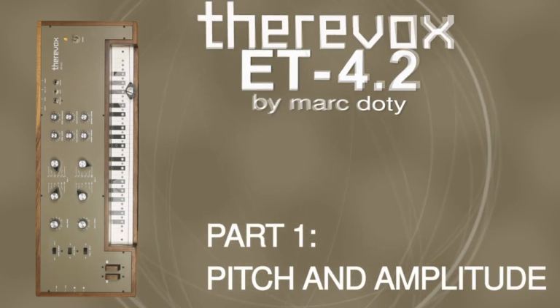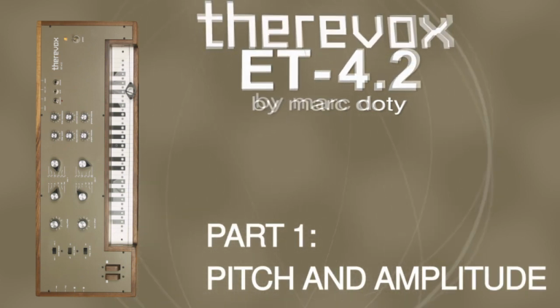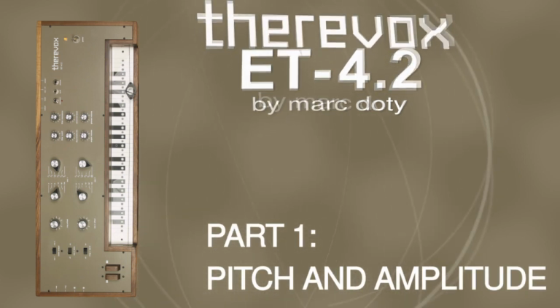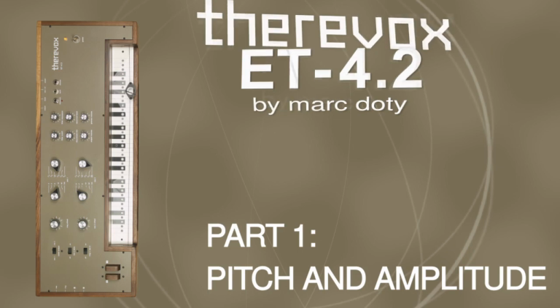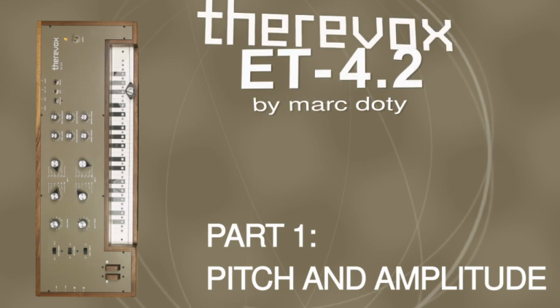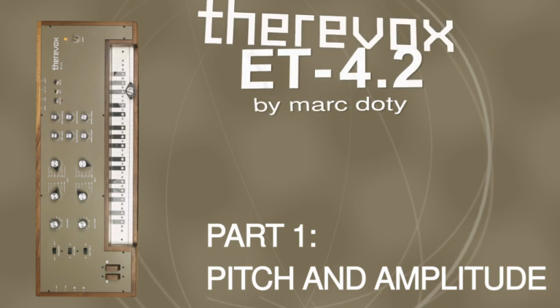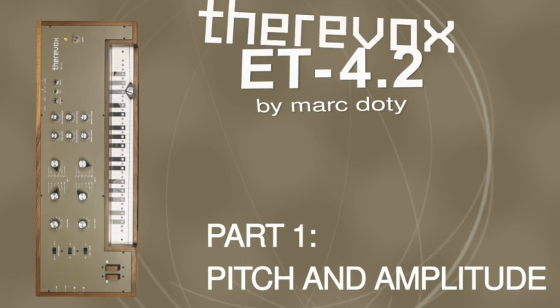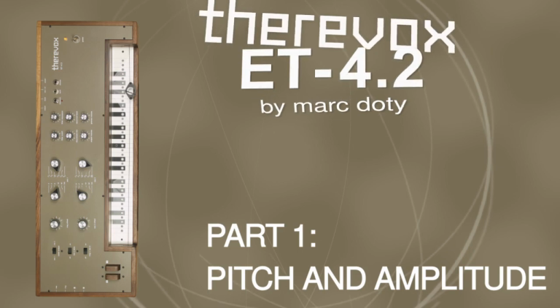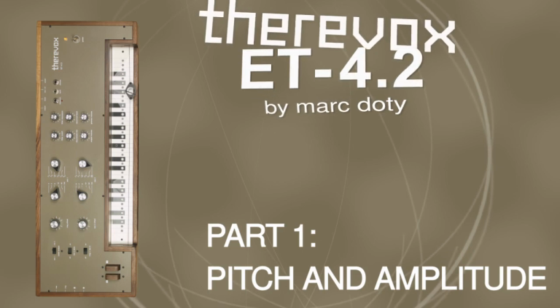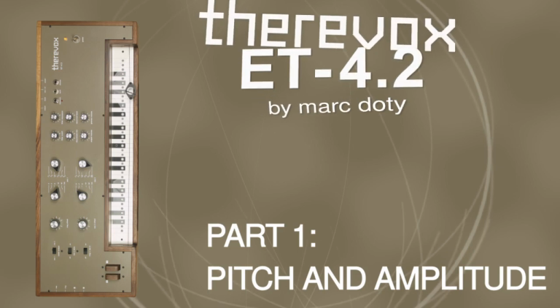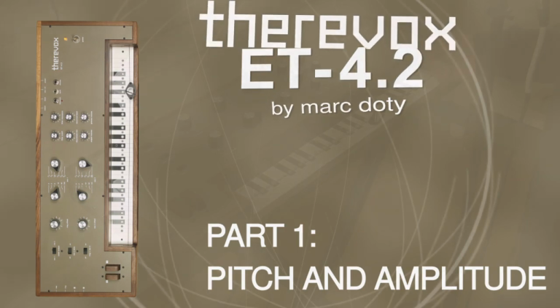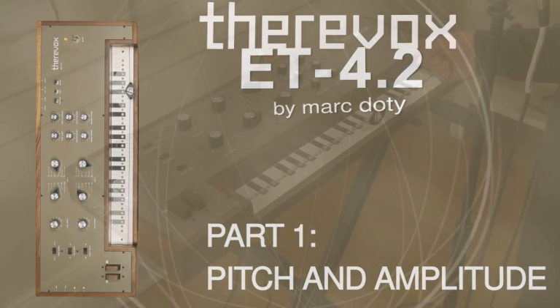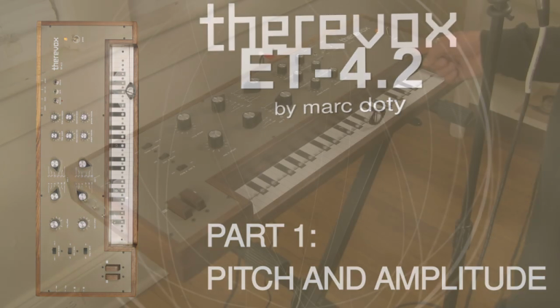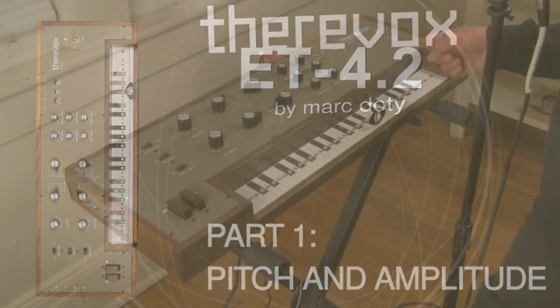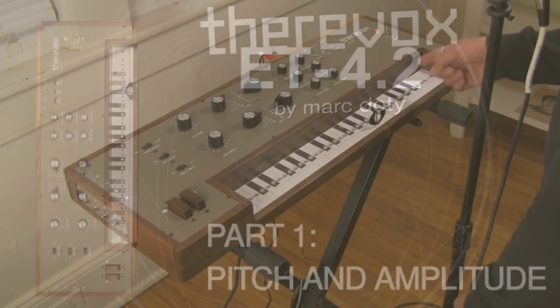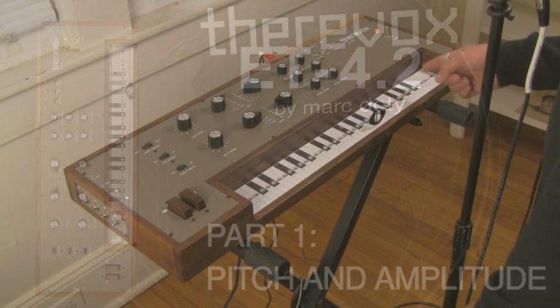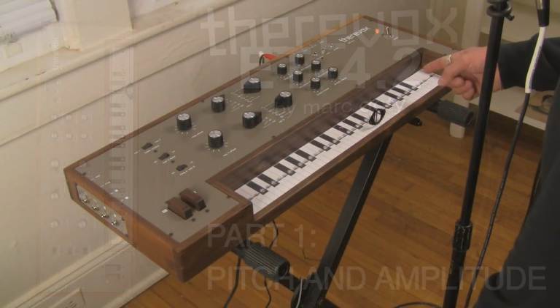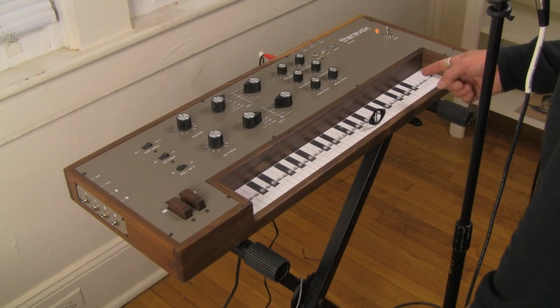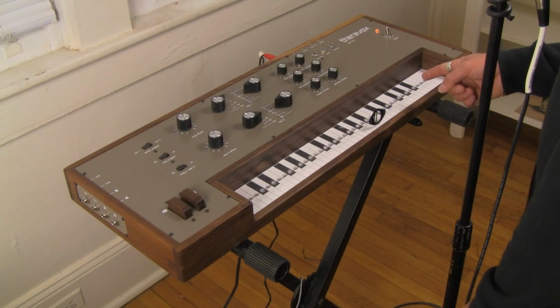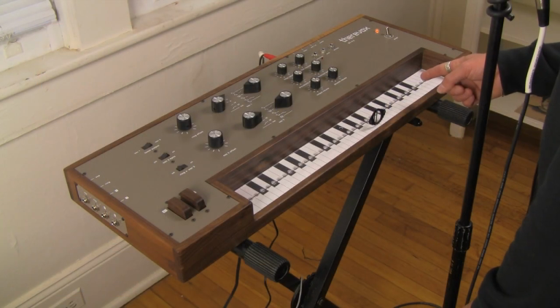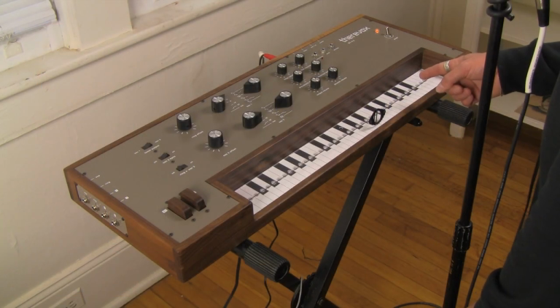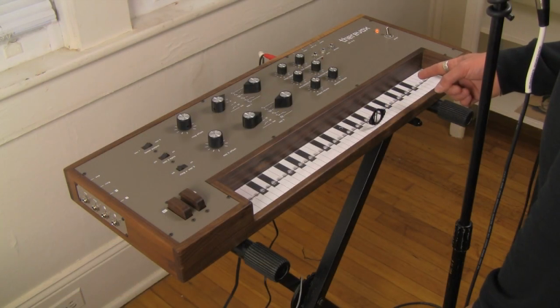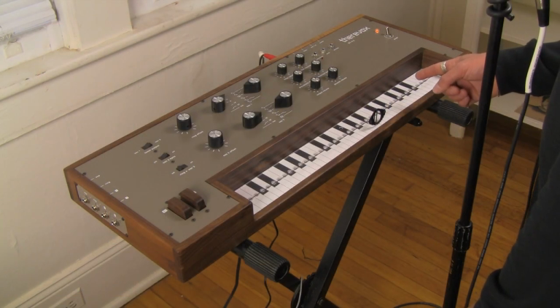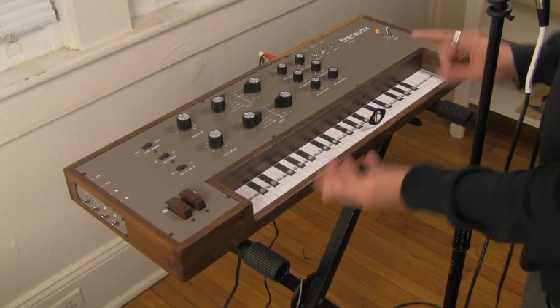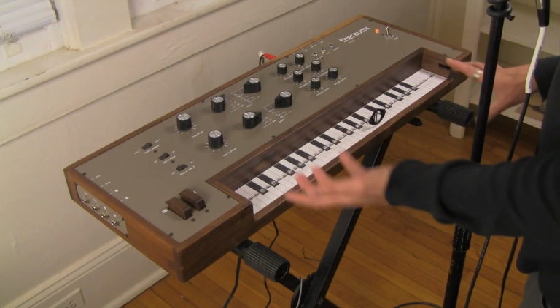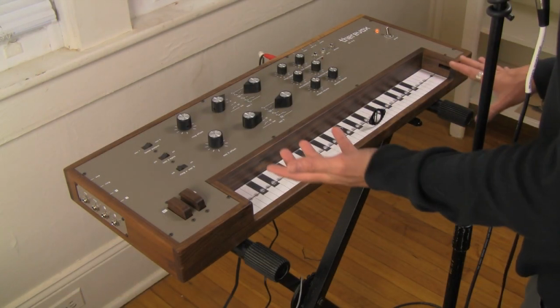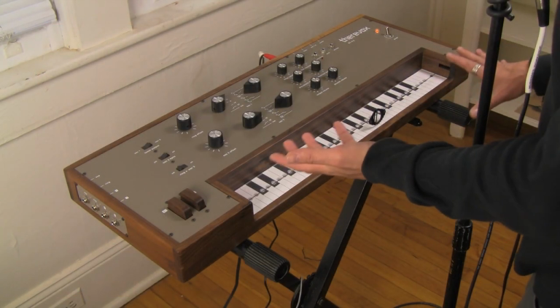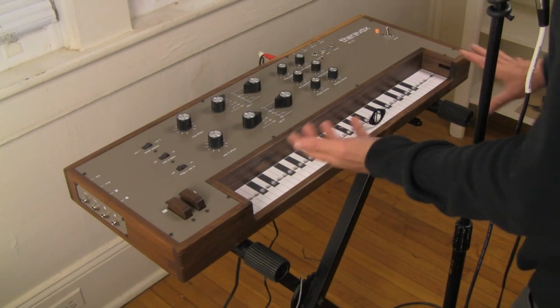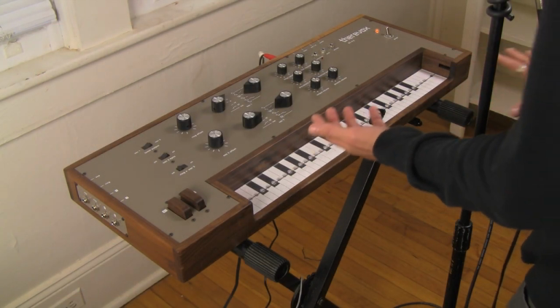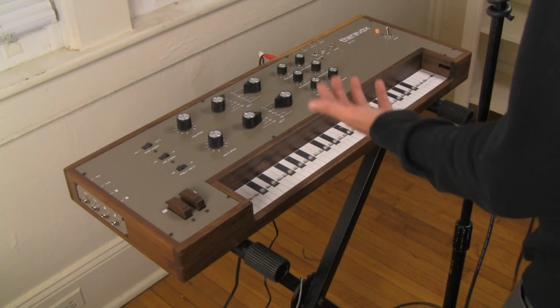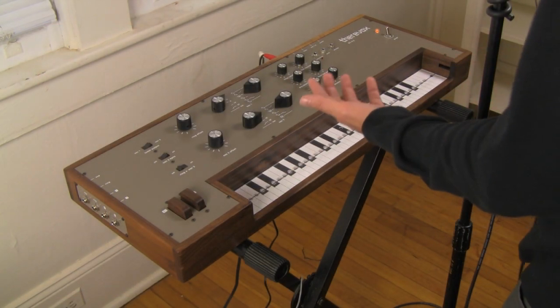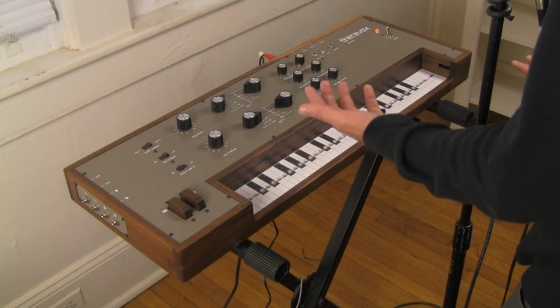I'm Mark Doughty and this is the Therabox ET4.2. First, I'm going to give you a little bit of history.